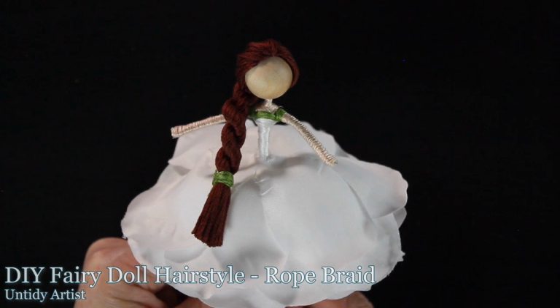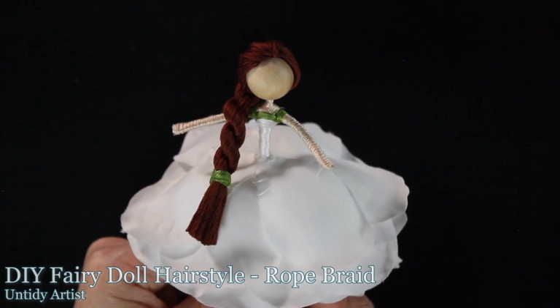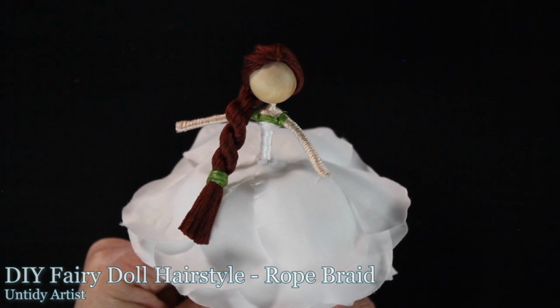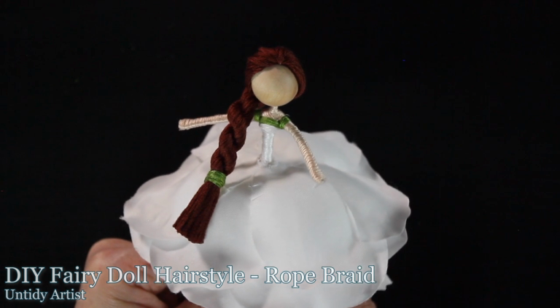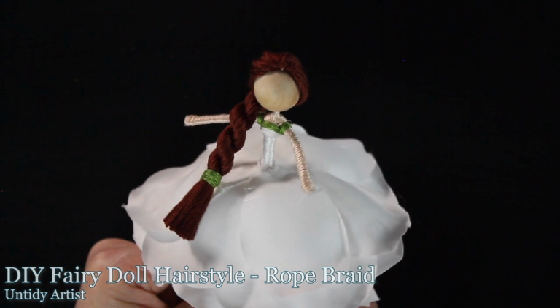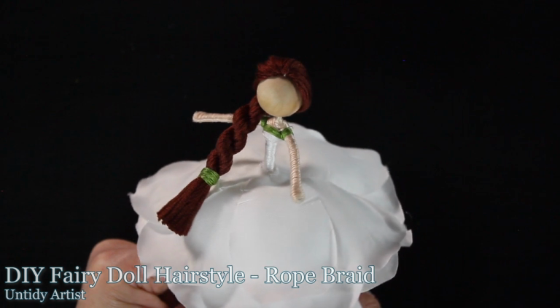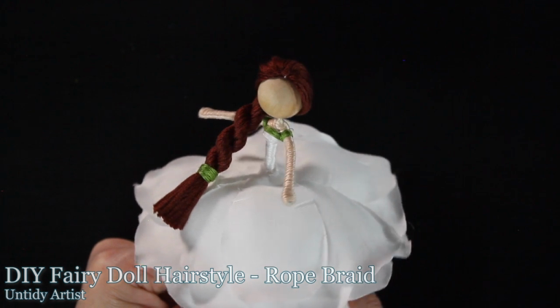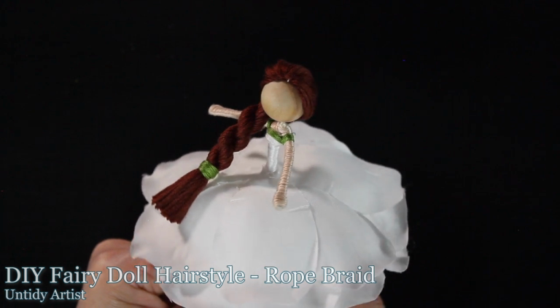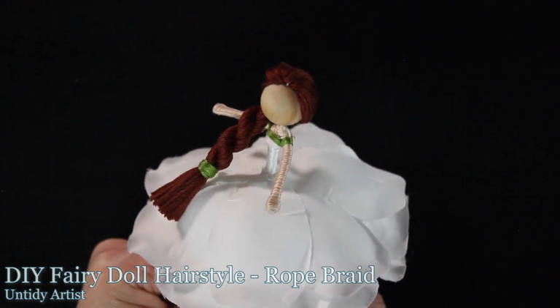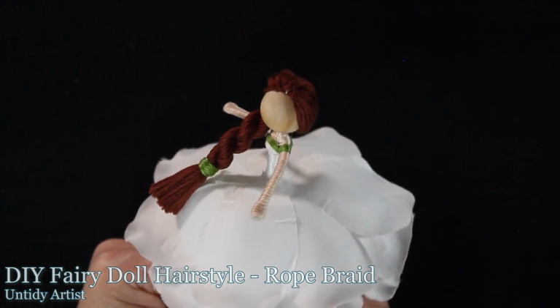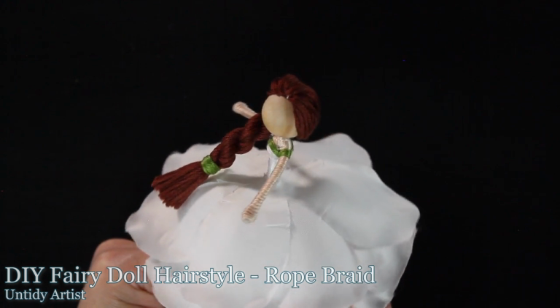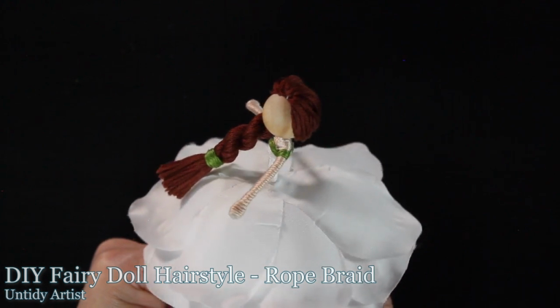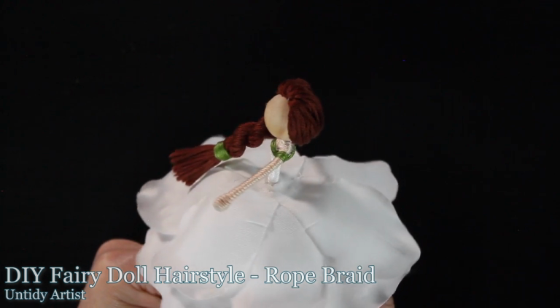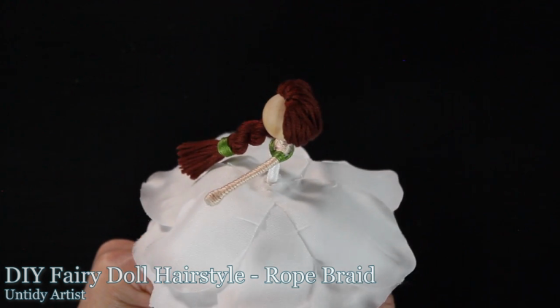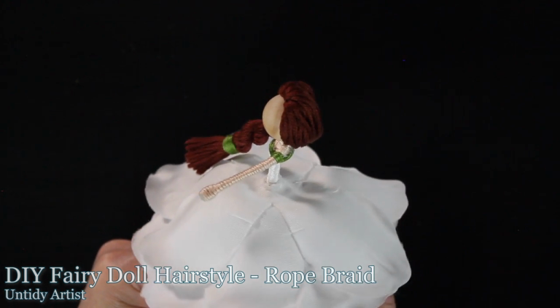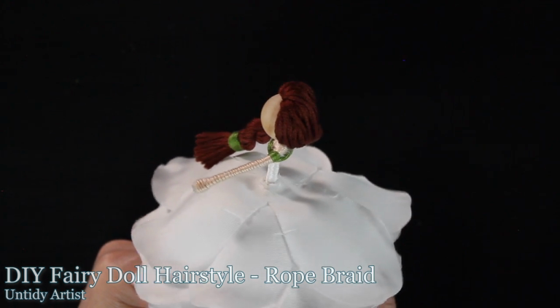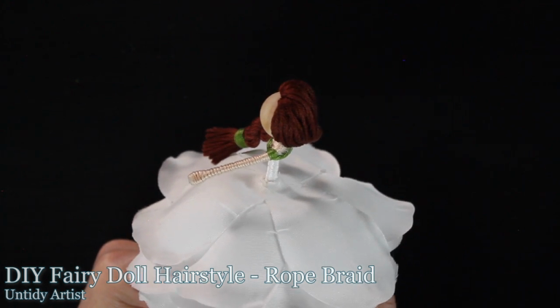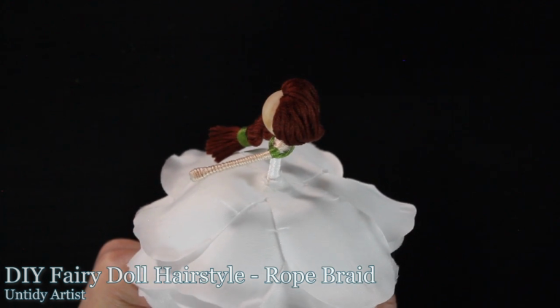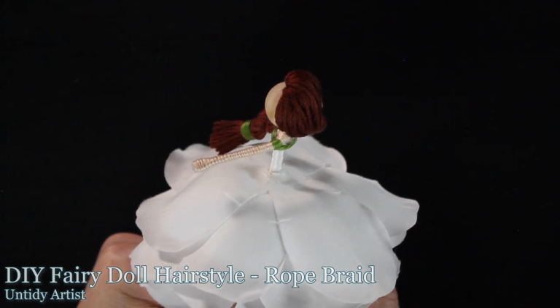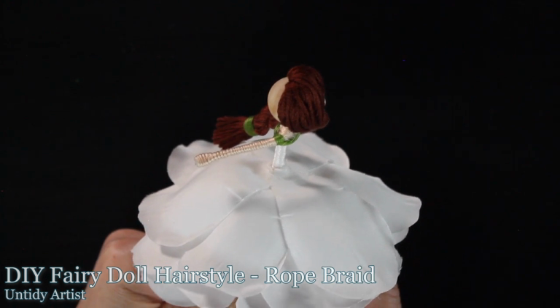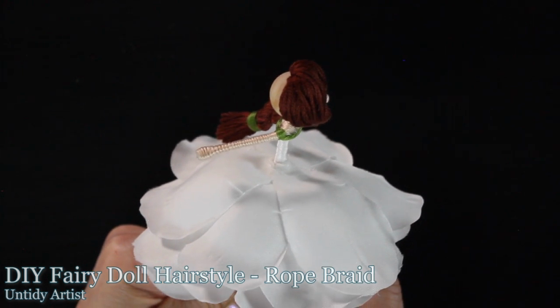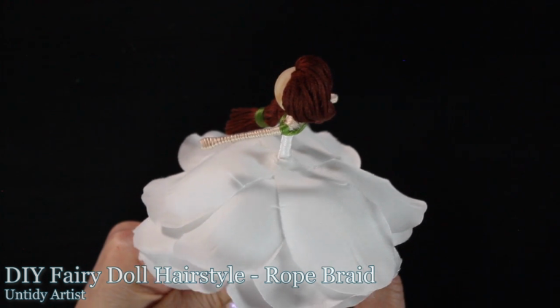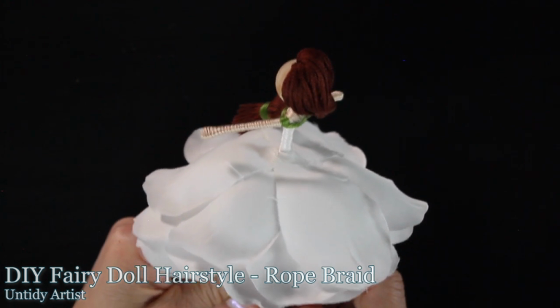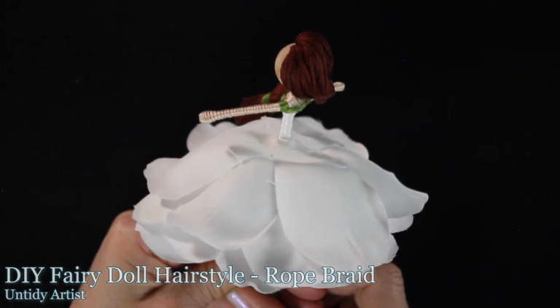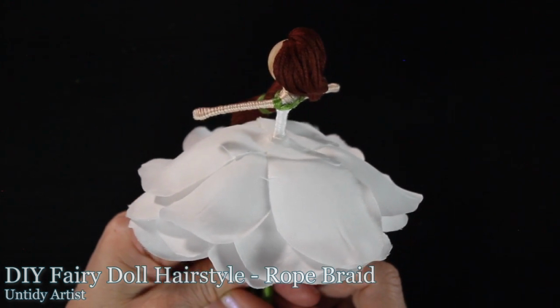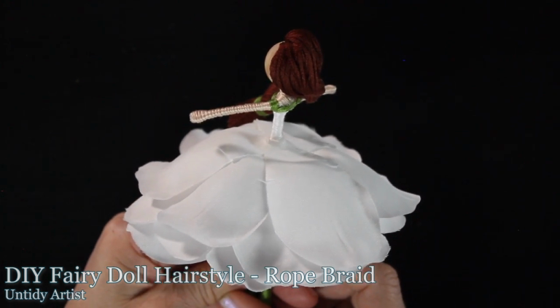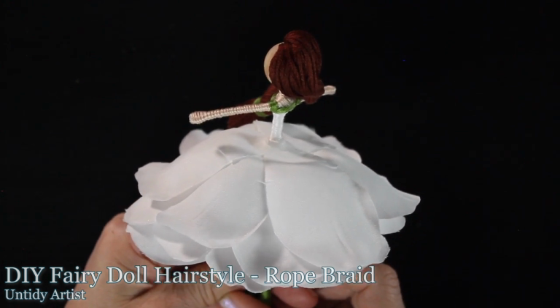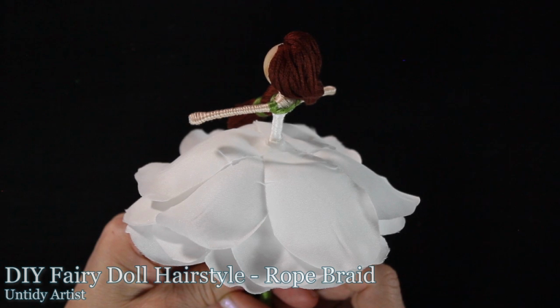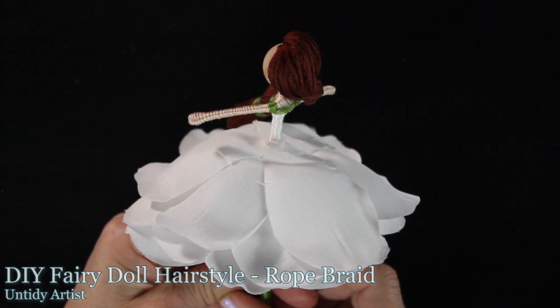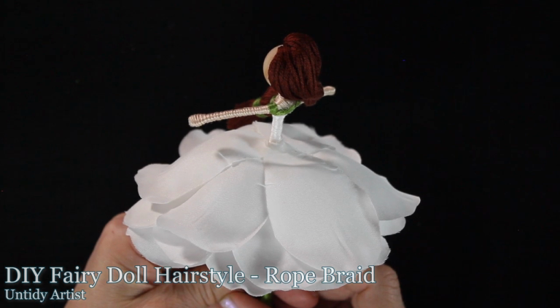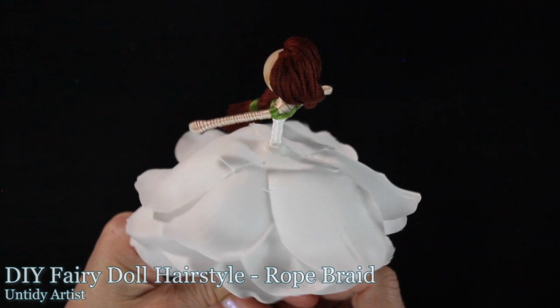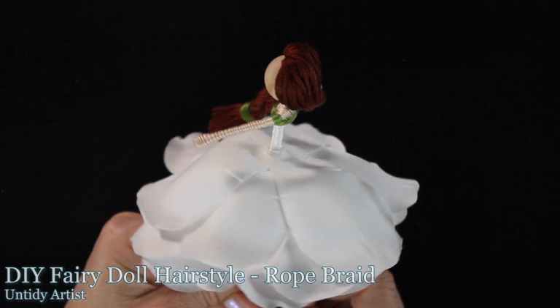Hey guys, welcome back. In this video I'll be showing you how to create a rope braid for your flower fairy doll.